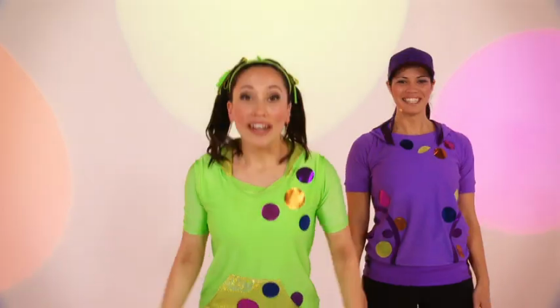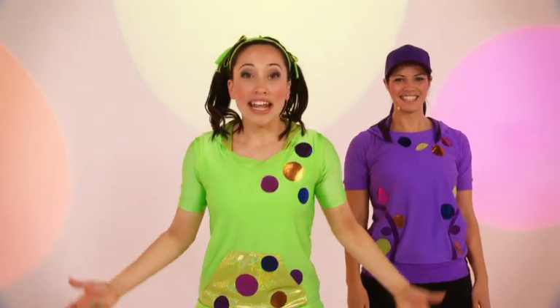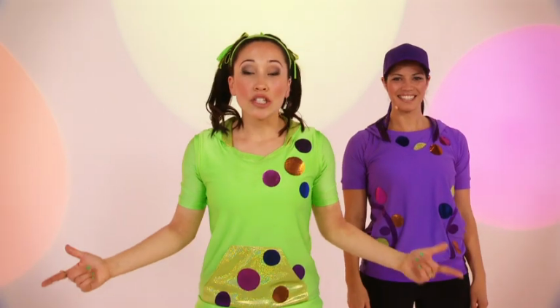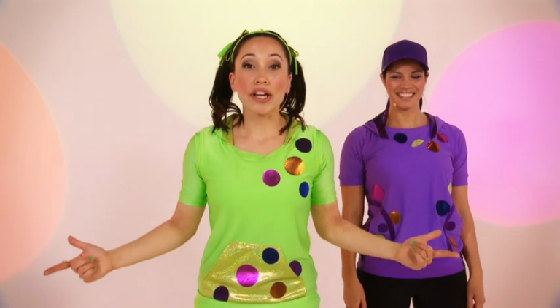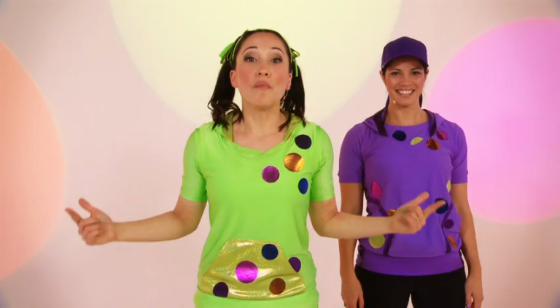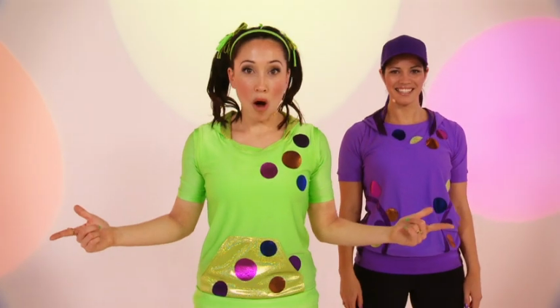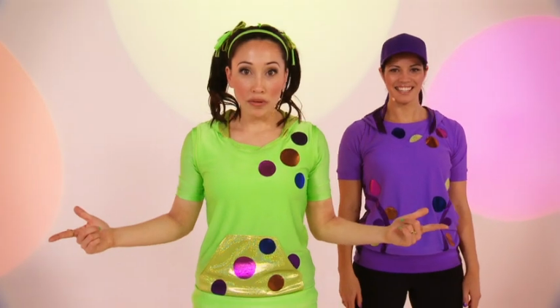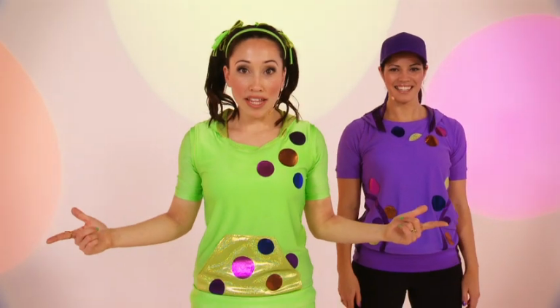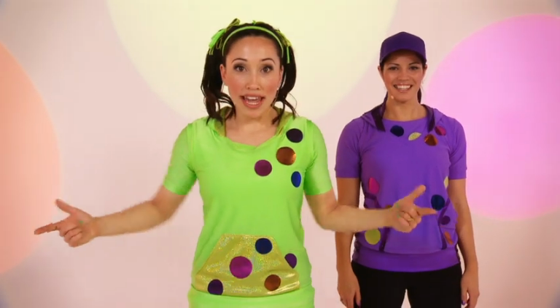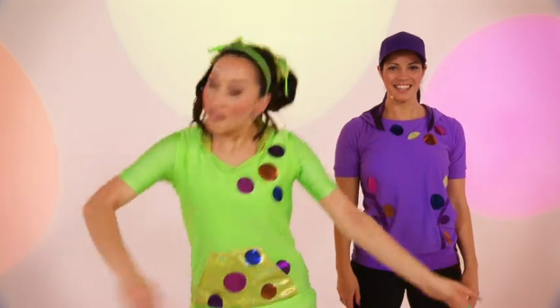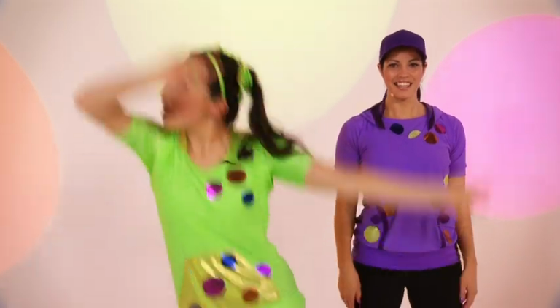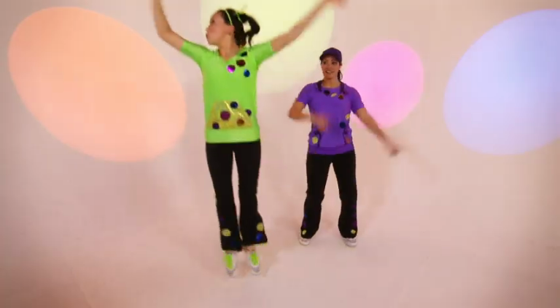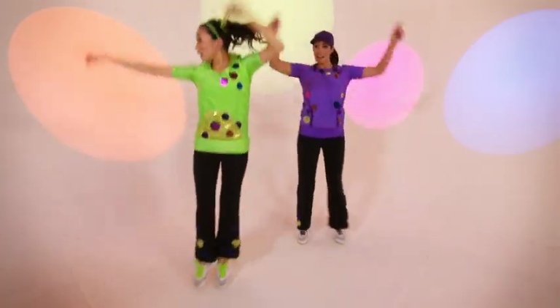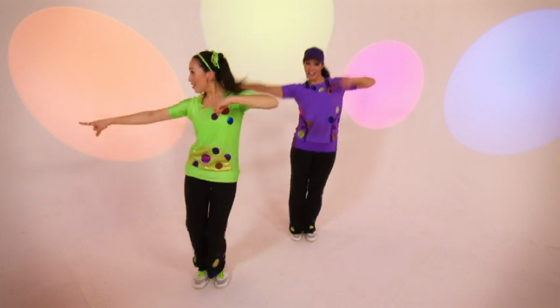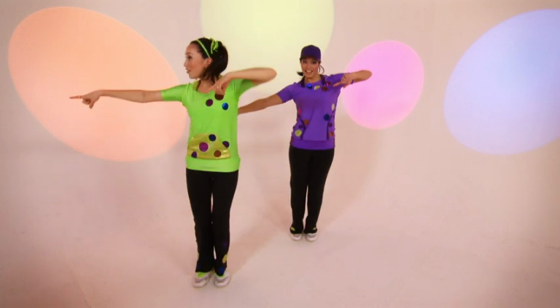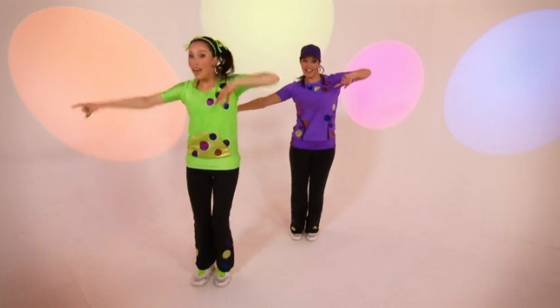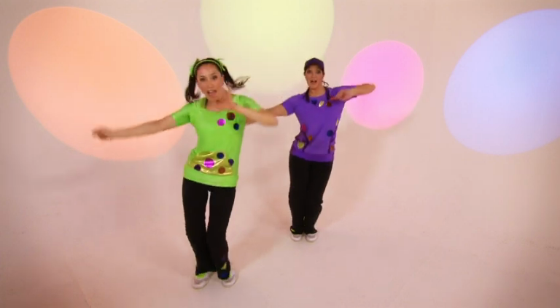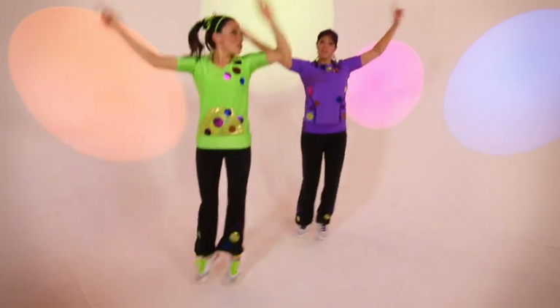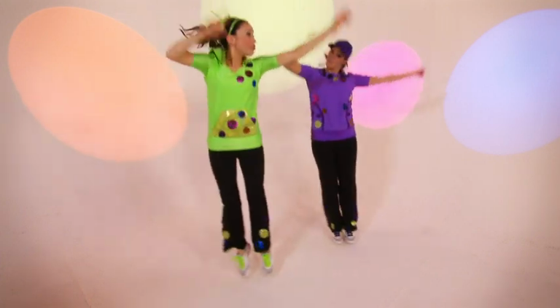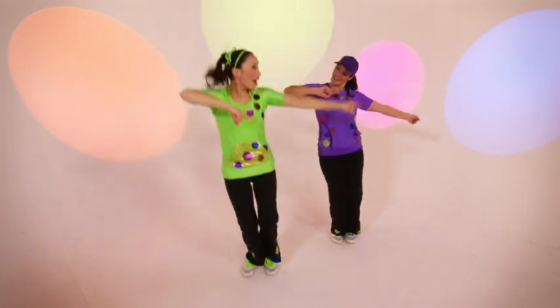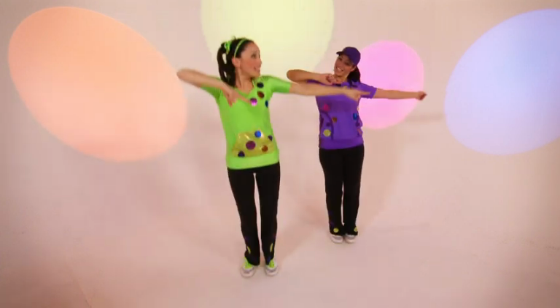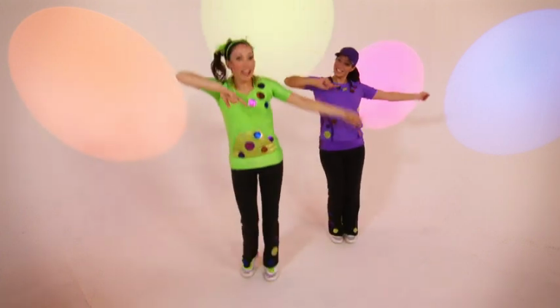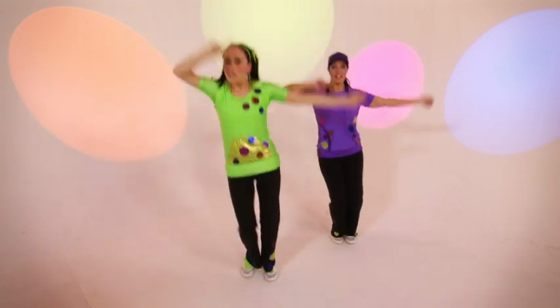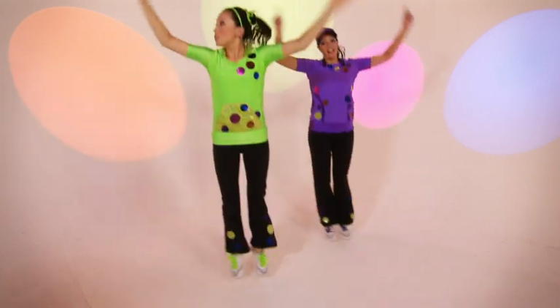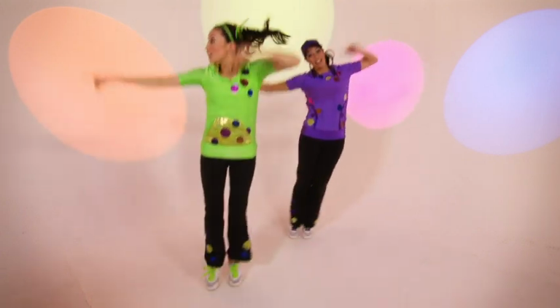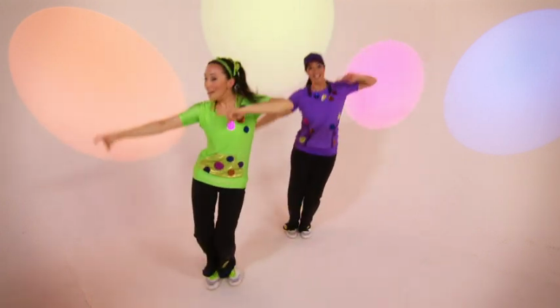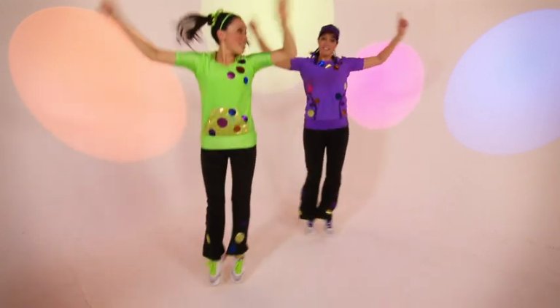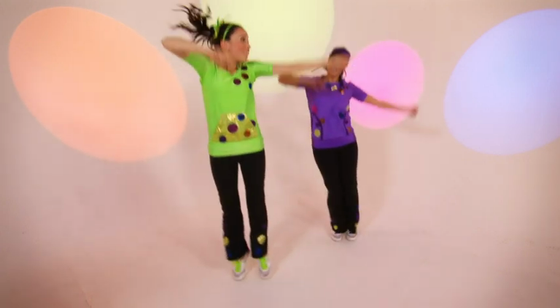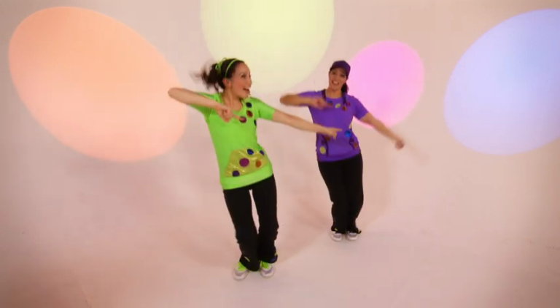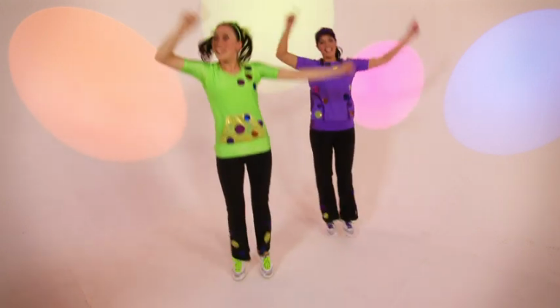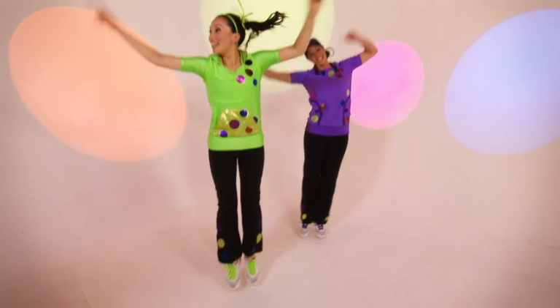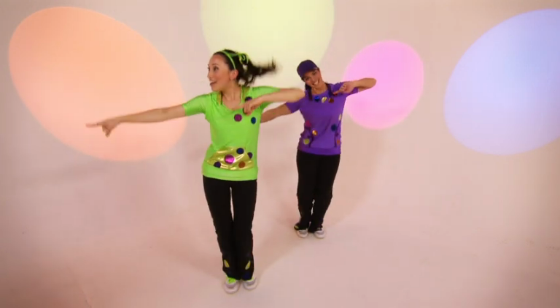Next, we're going to bop to the left. And to the right. To the left. Right. Left.